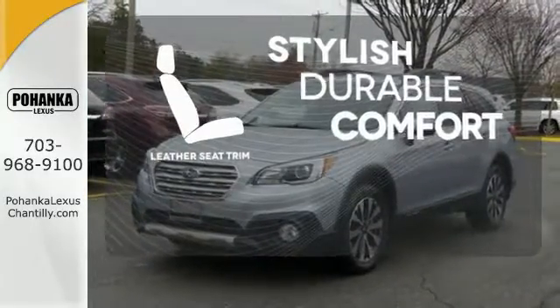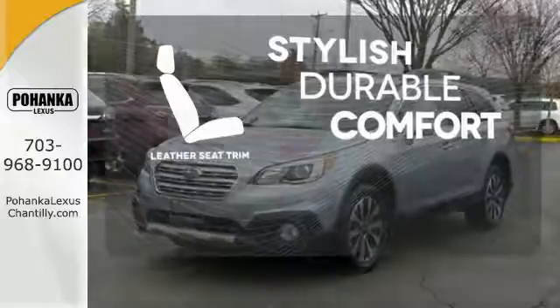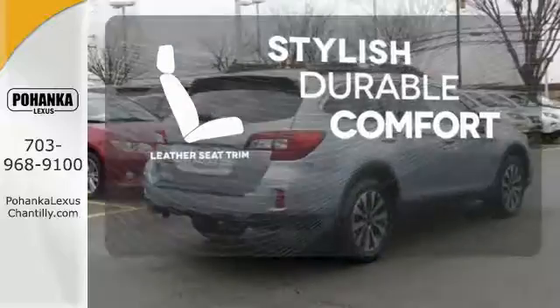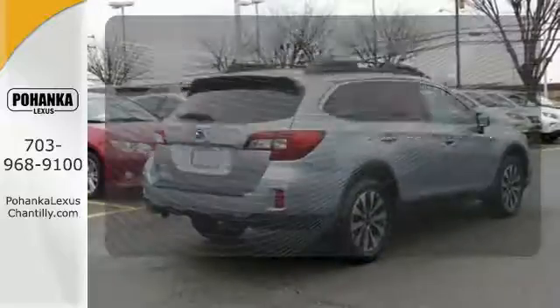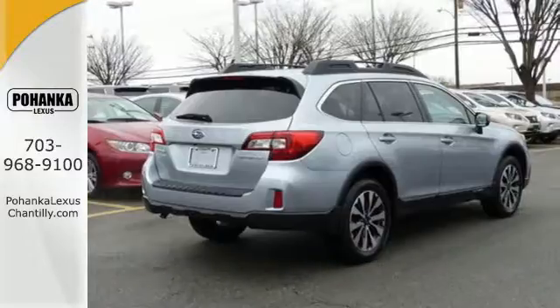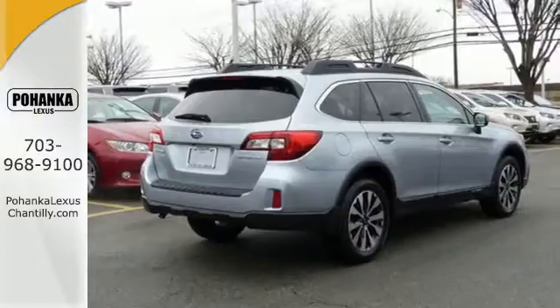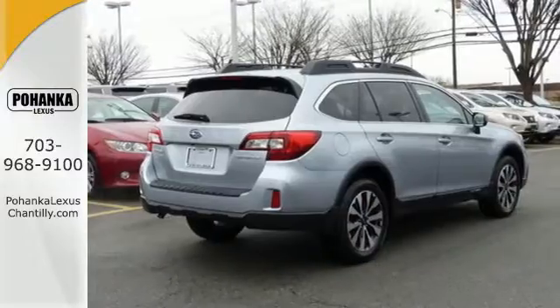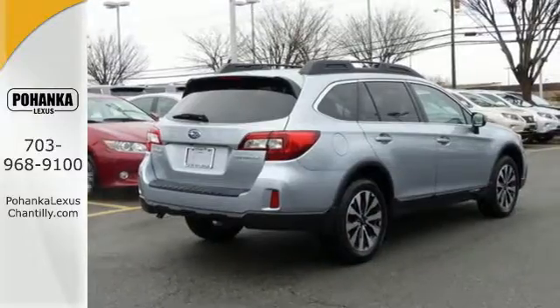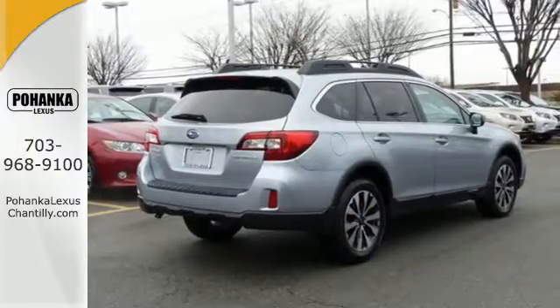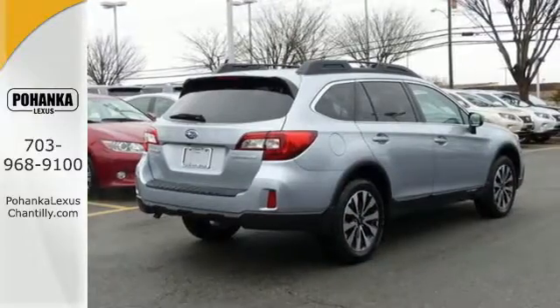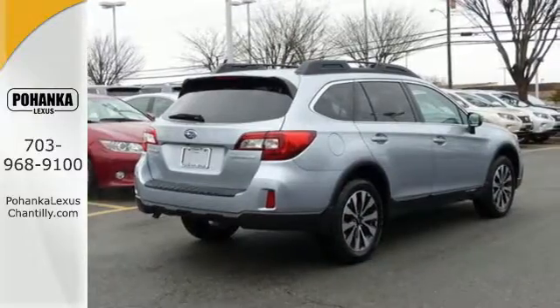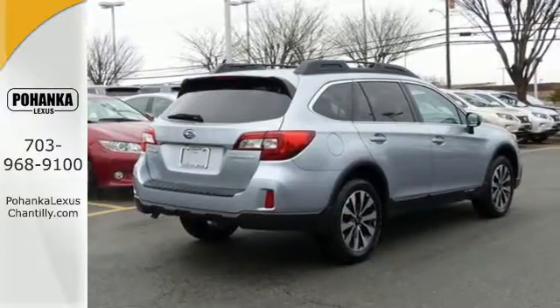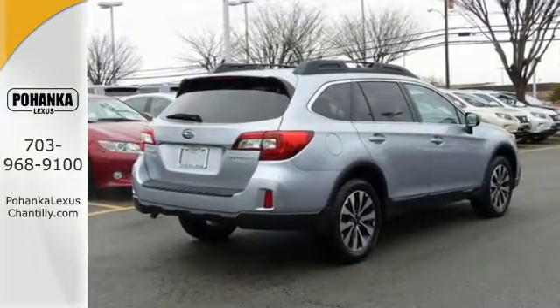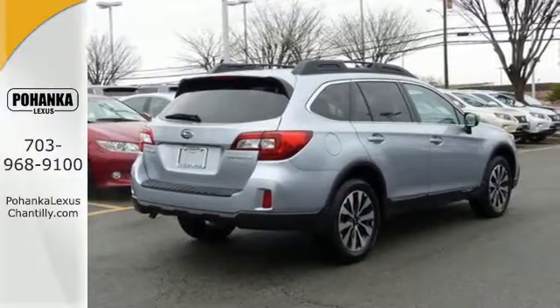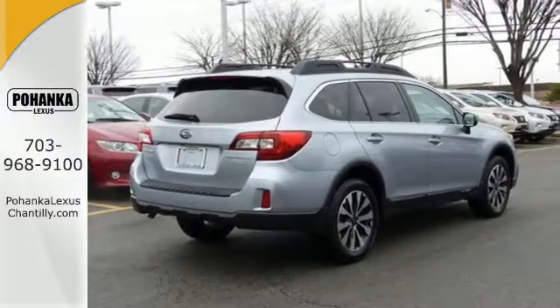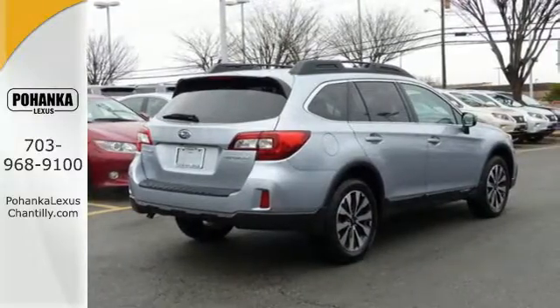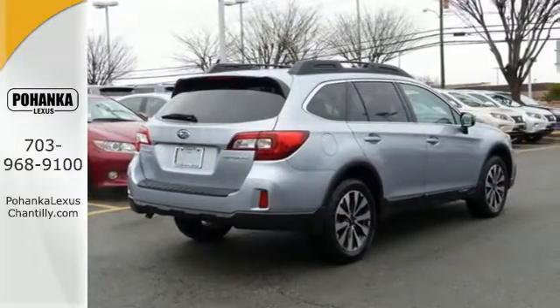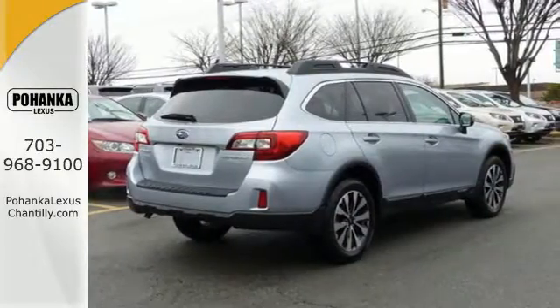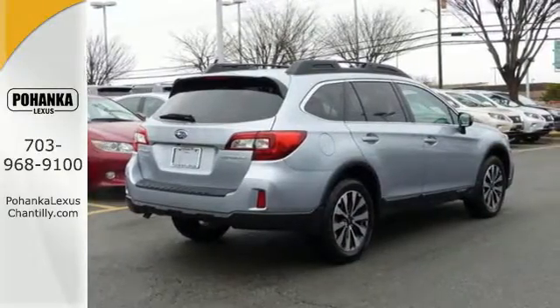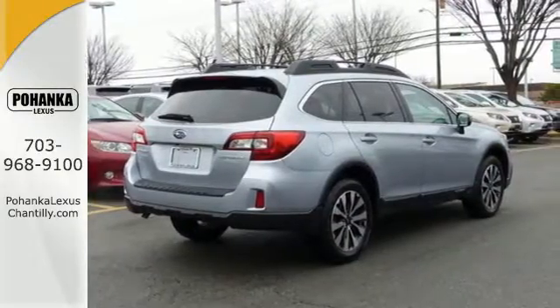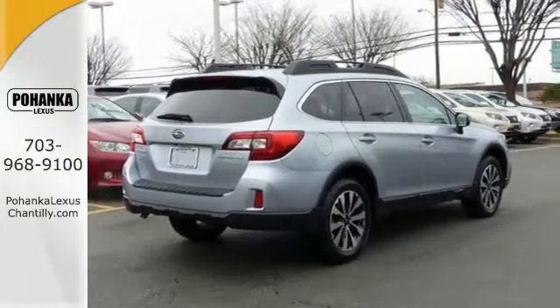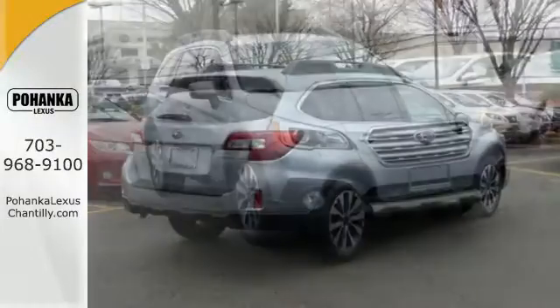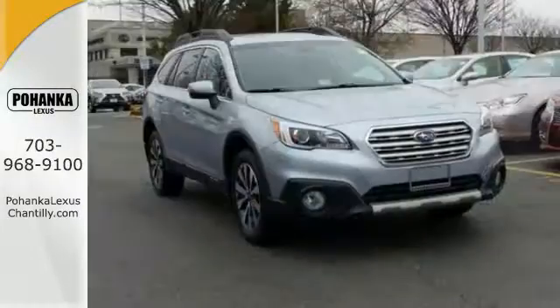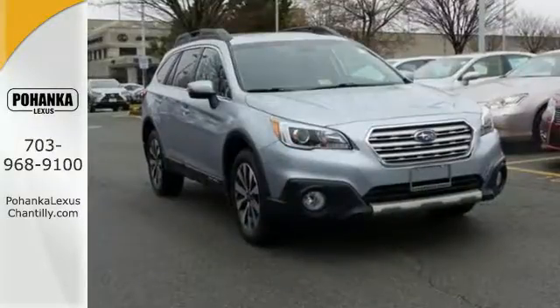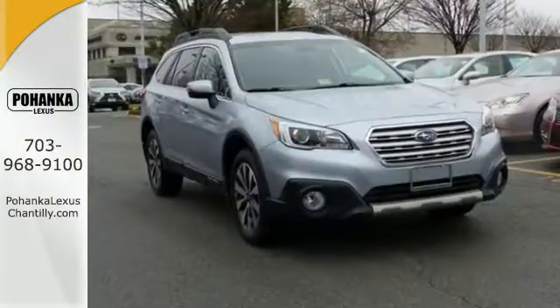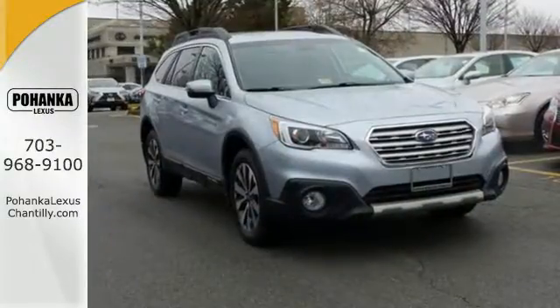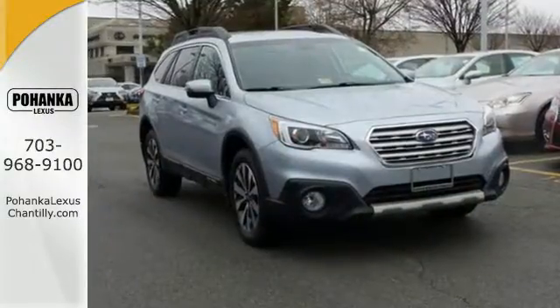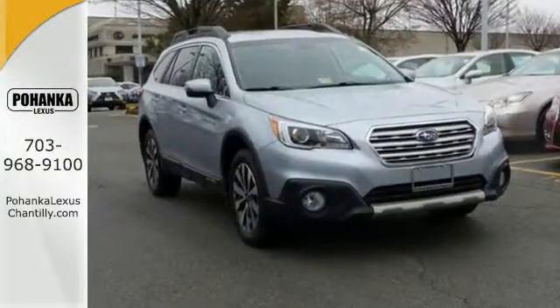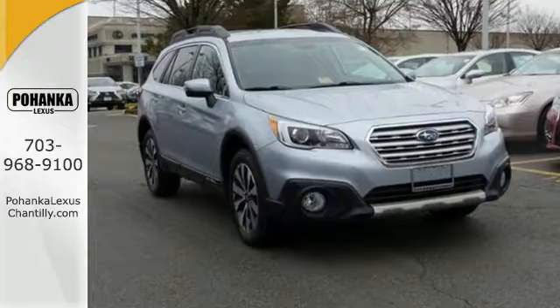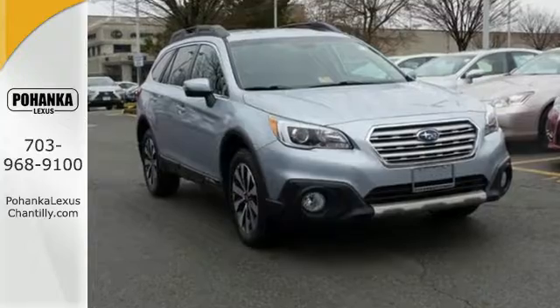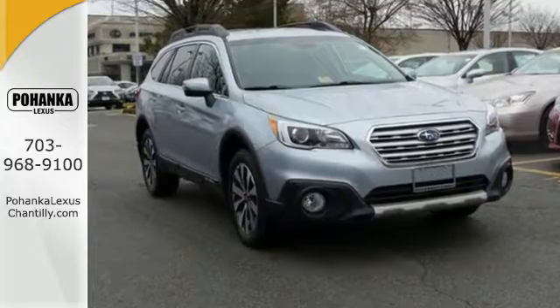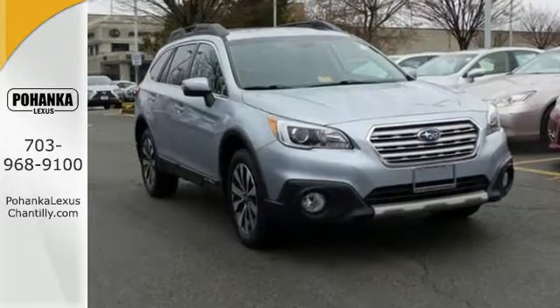The durability and practicality of this Subaru make it a smart choice. Come give it a test drive today.